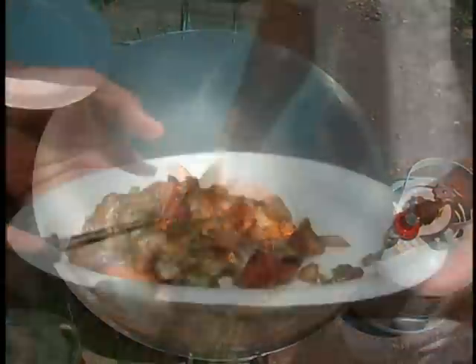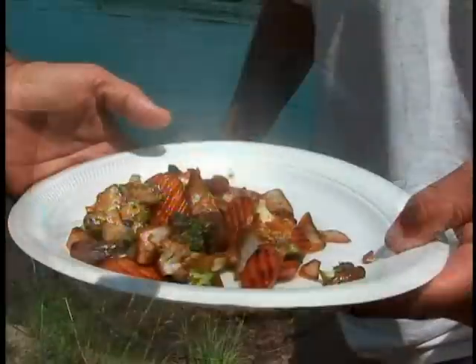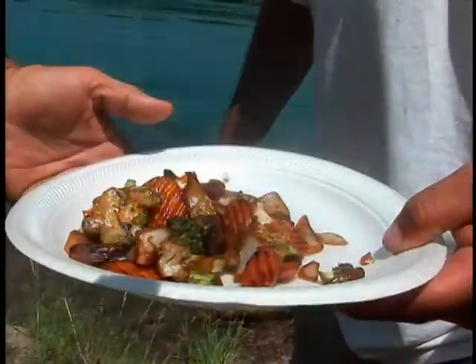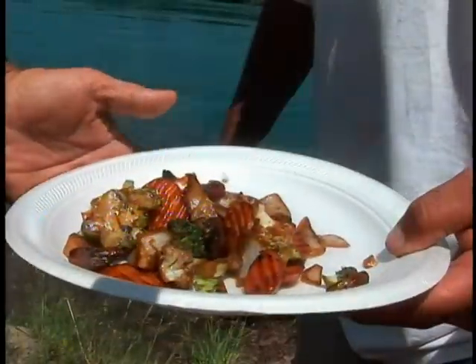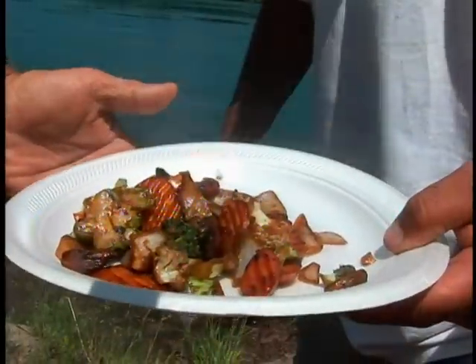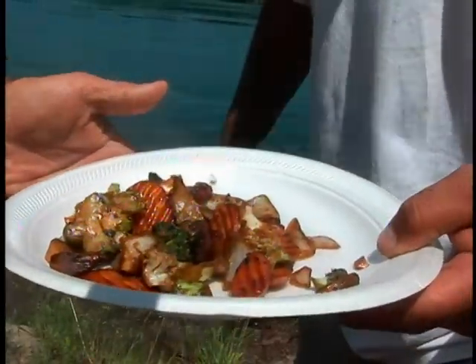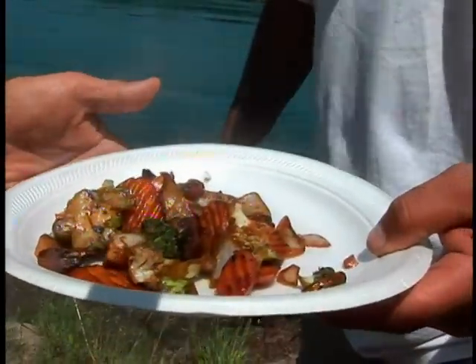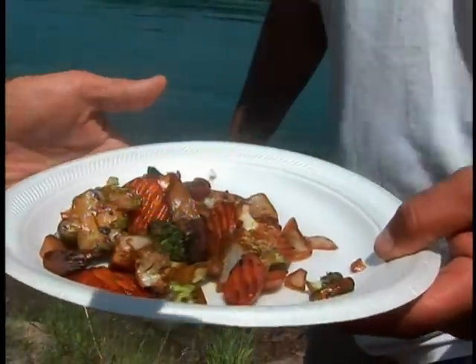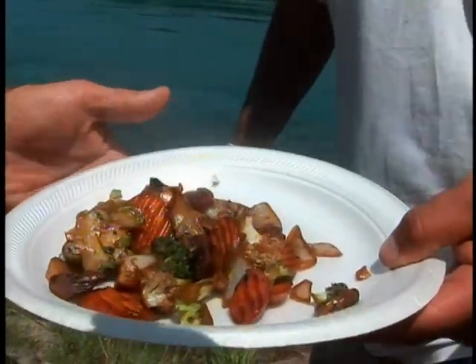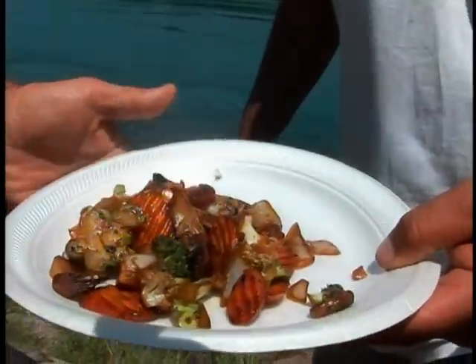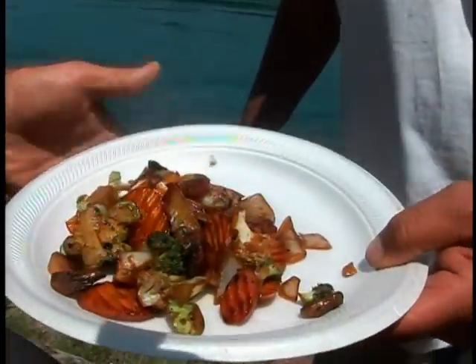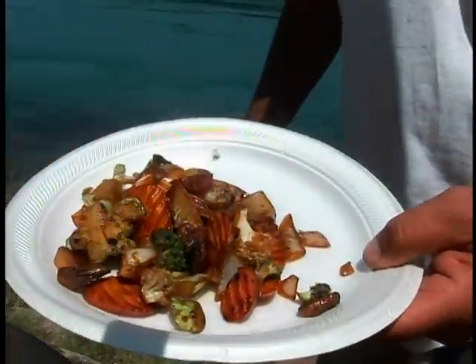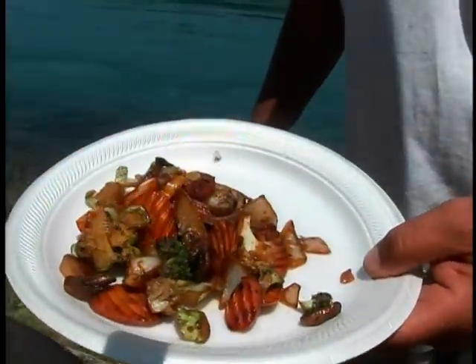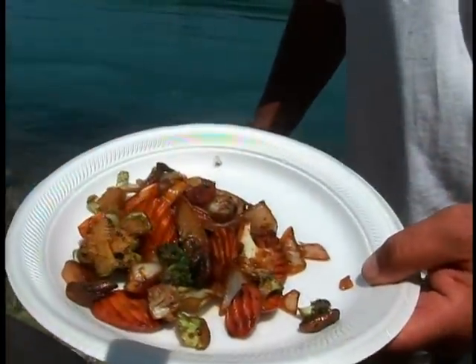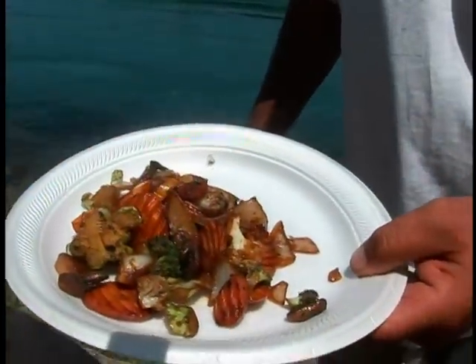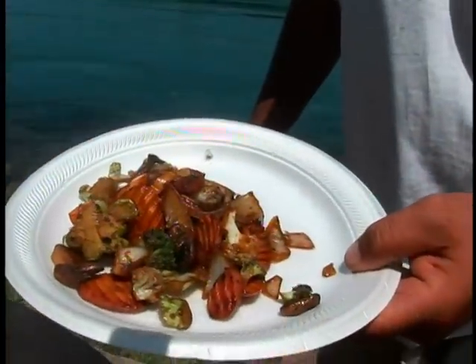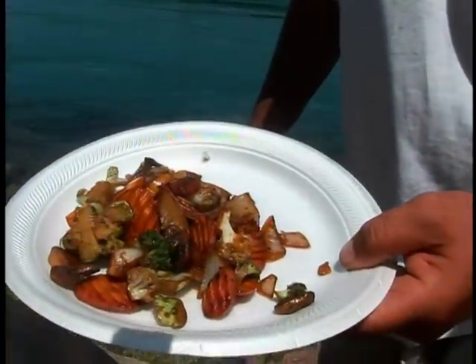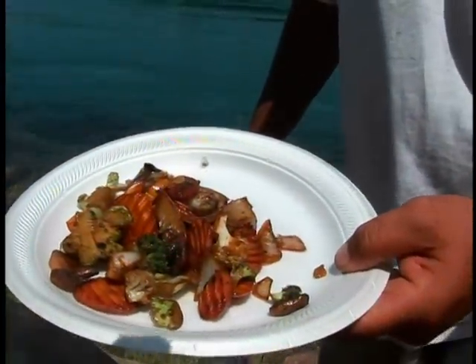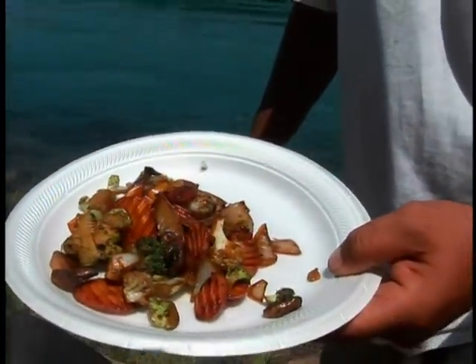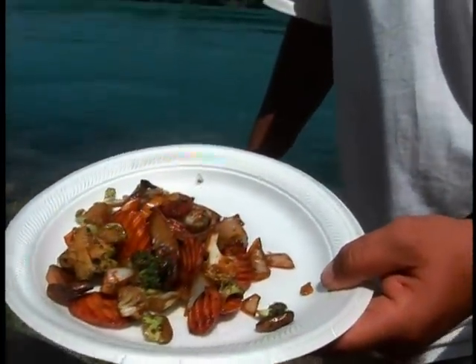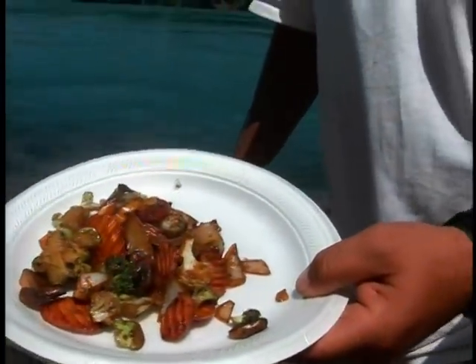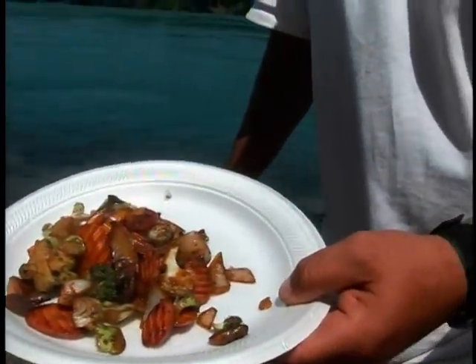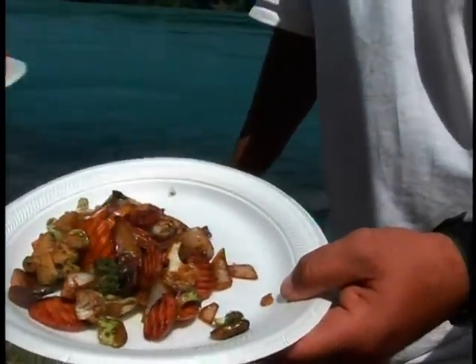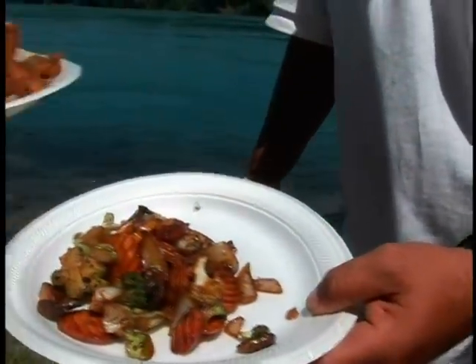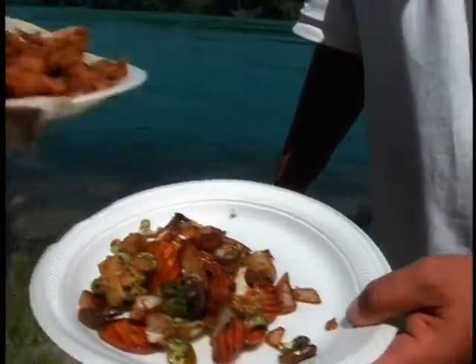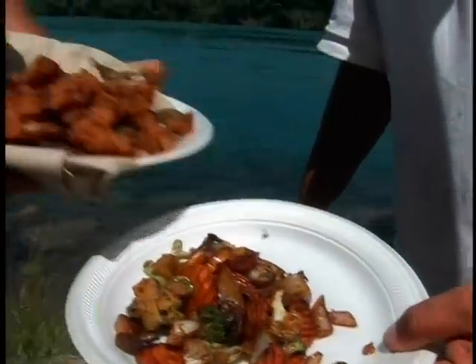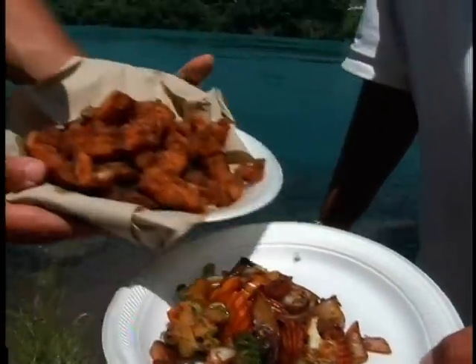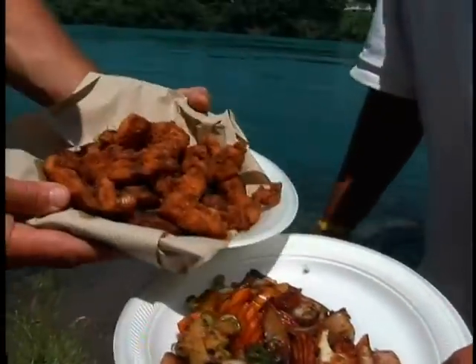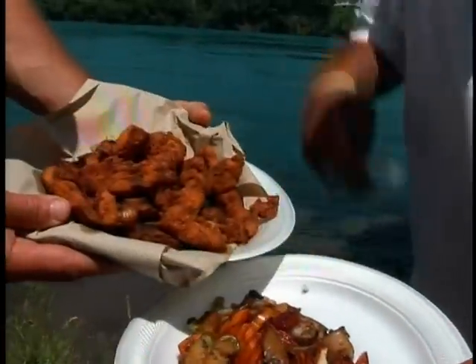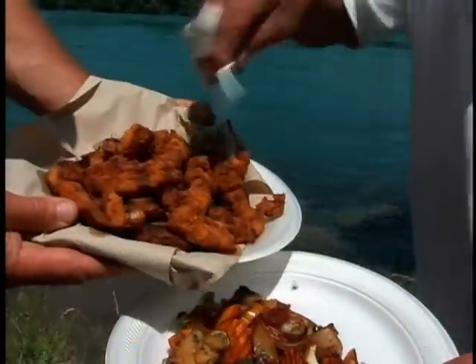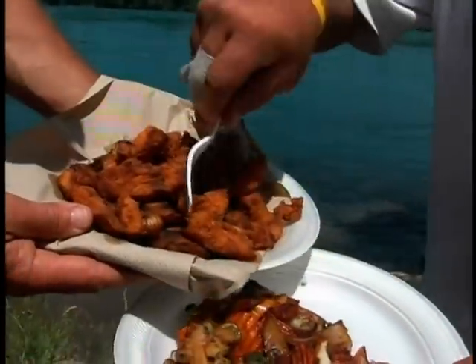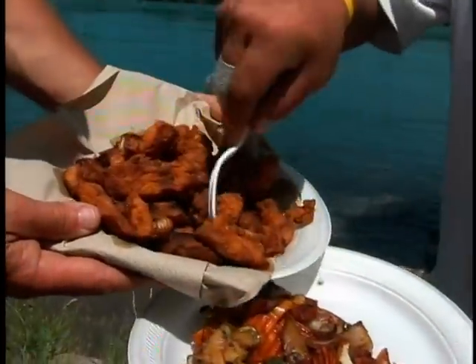You're going to help yourself to some fish pieces — that's awesome. Go ahead, scoop off whatever you'd like there.